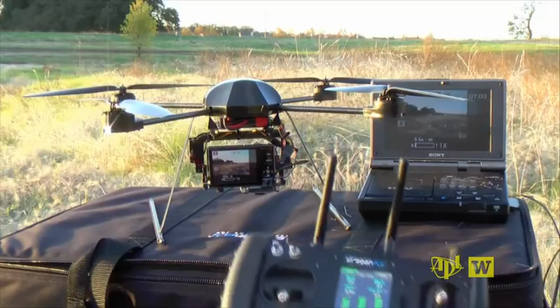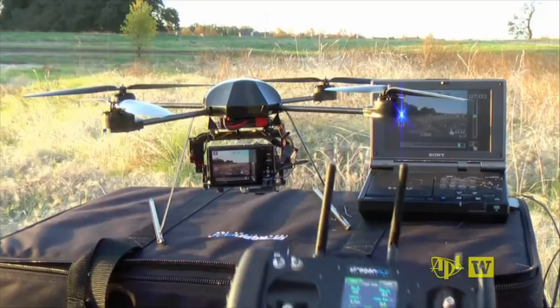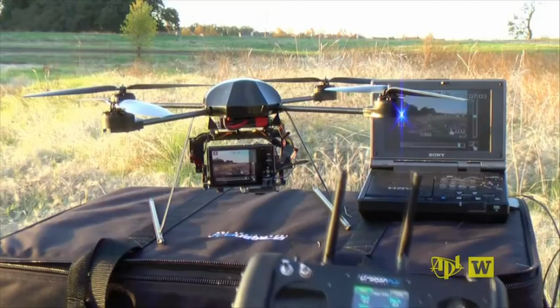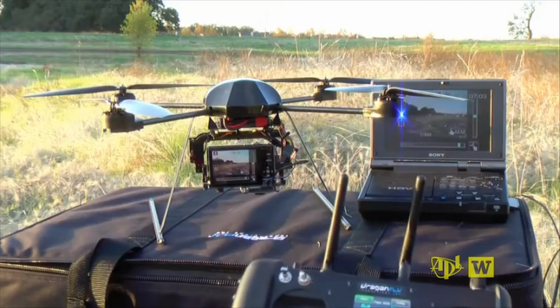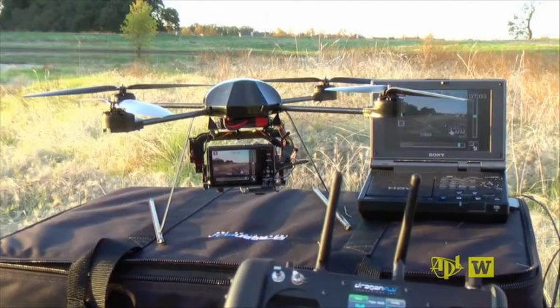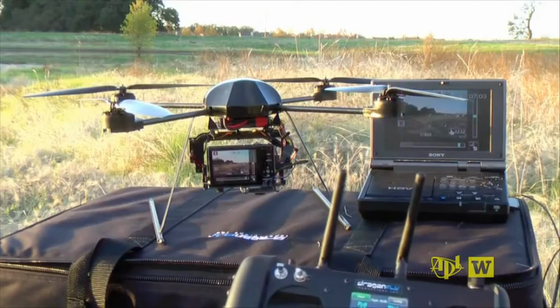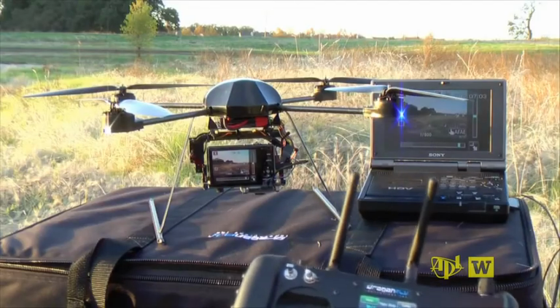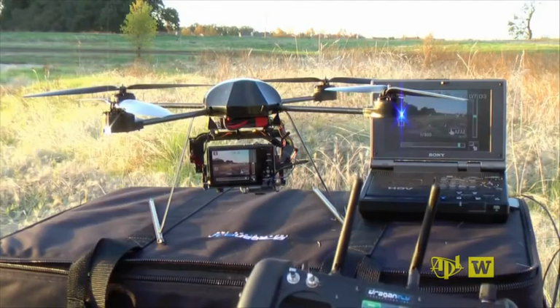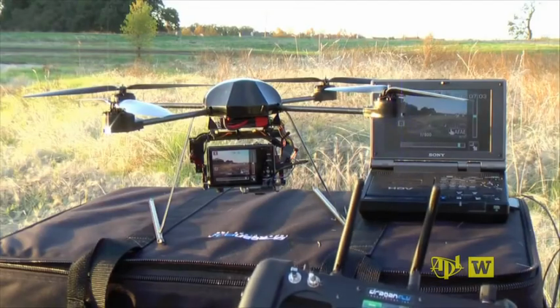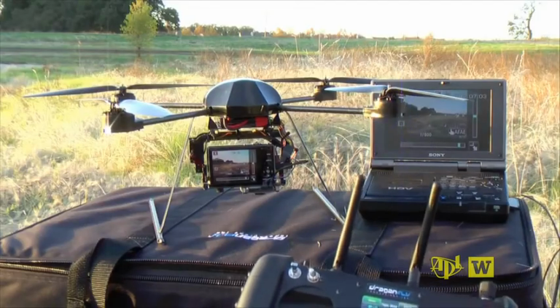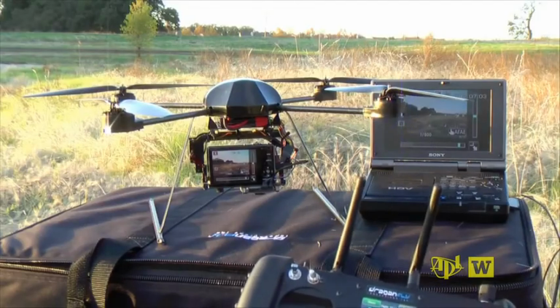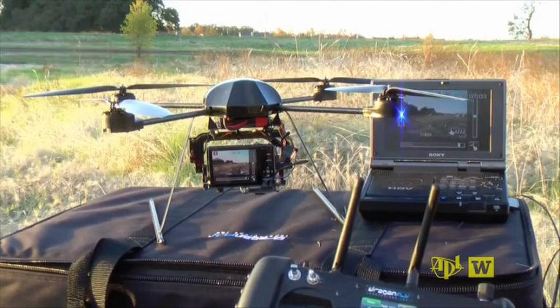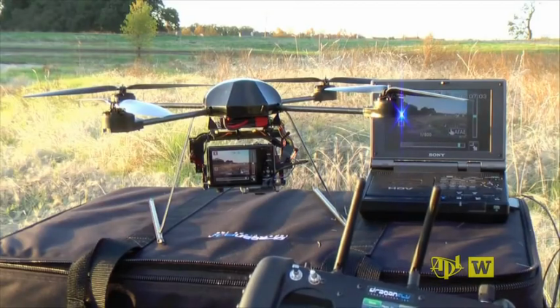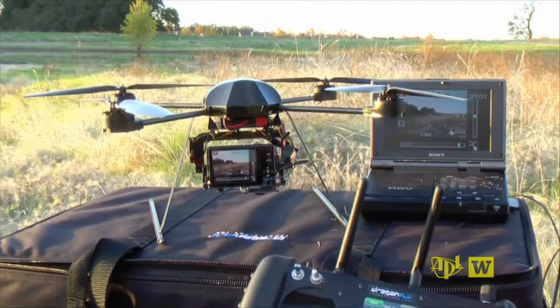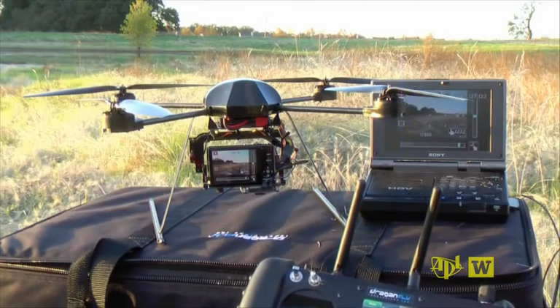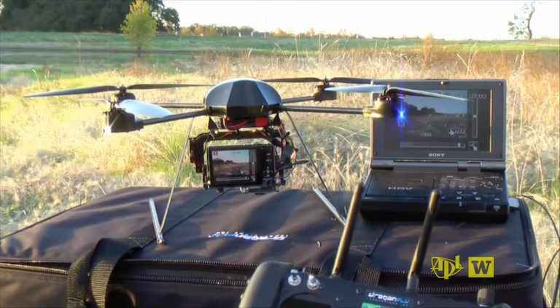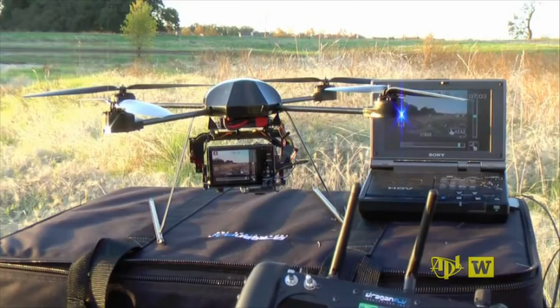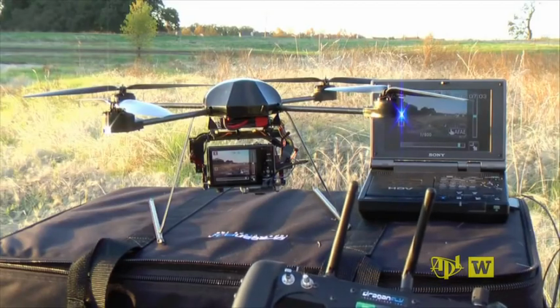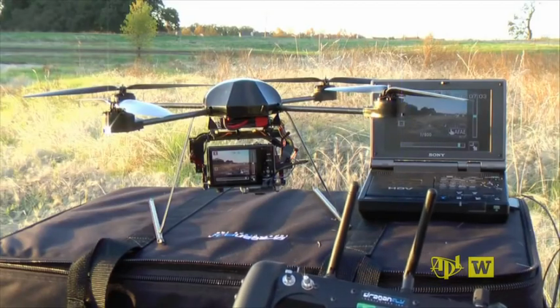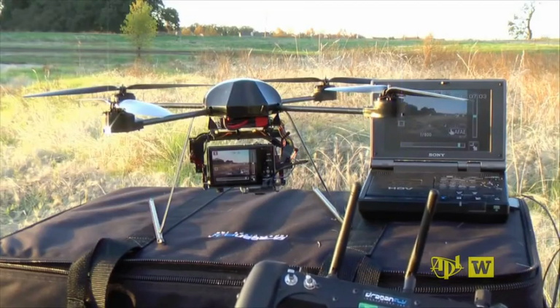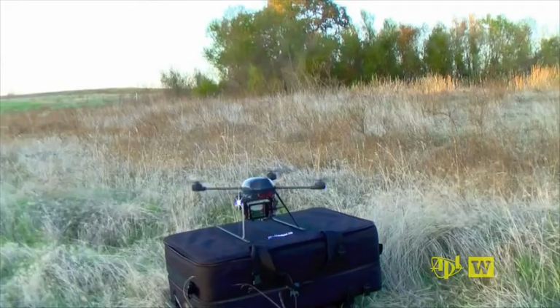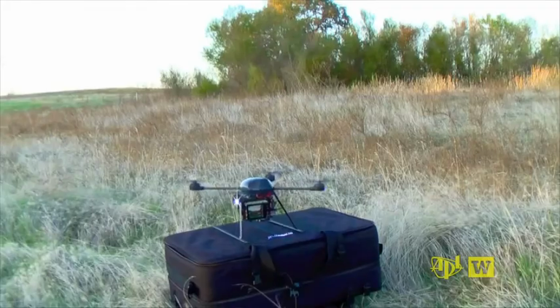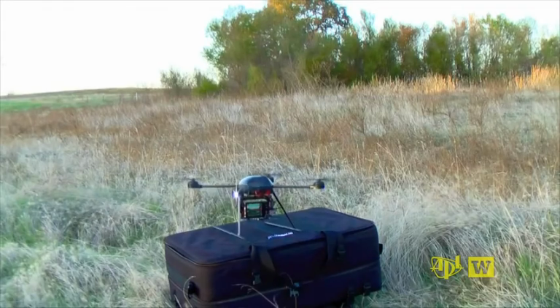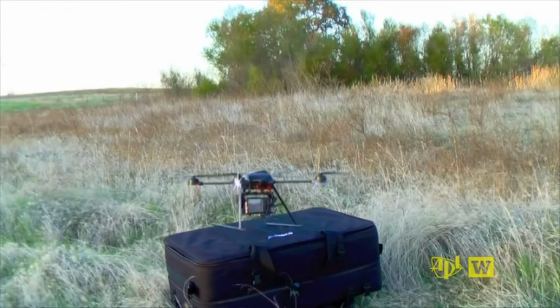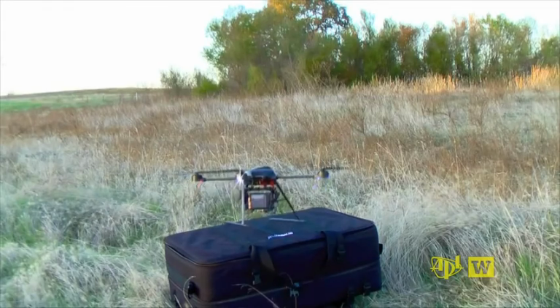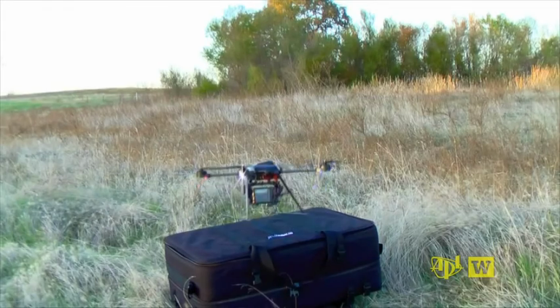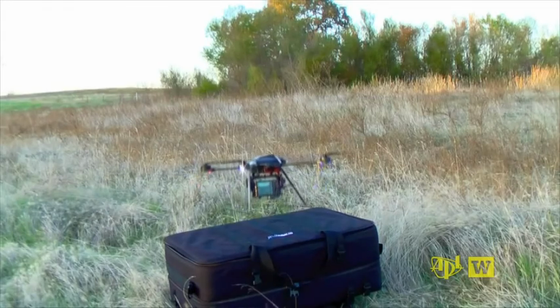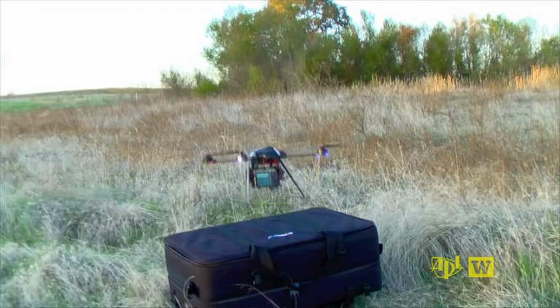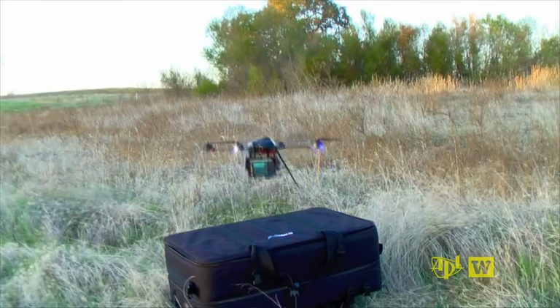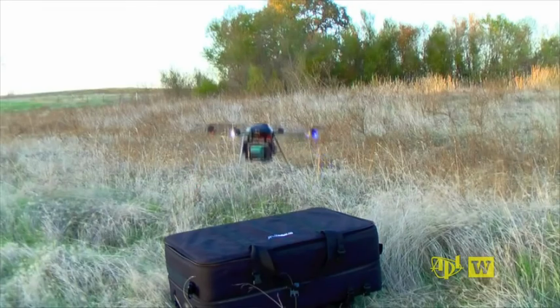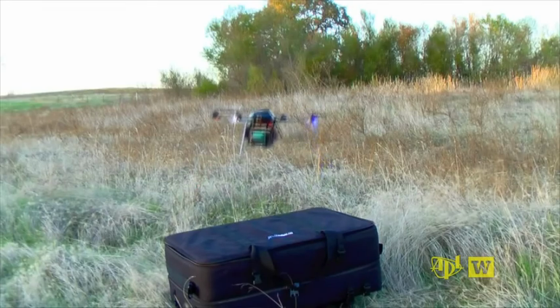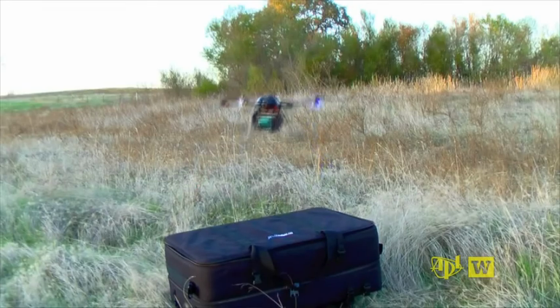Out in a wetlands area, we're going to be taking some video. Many systems are affordable and accessible to hobbyists.